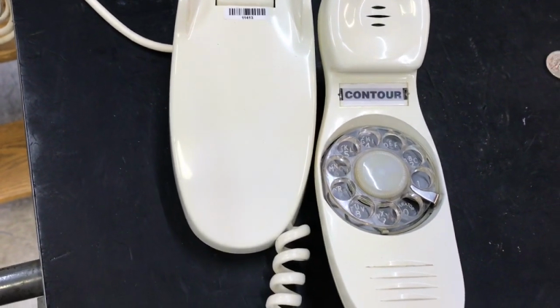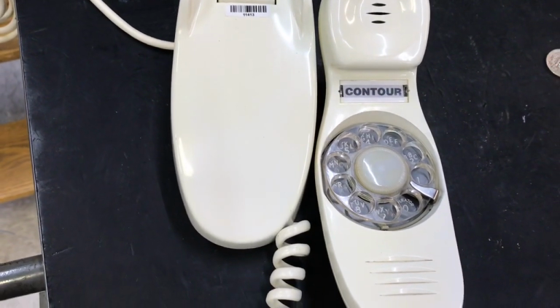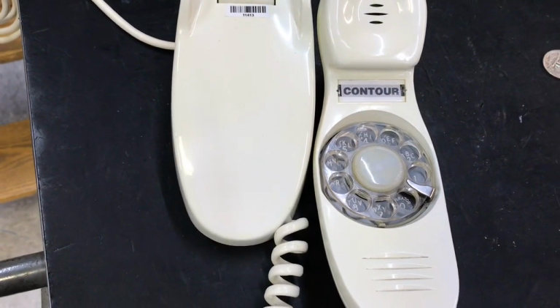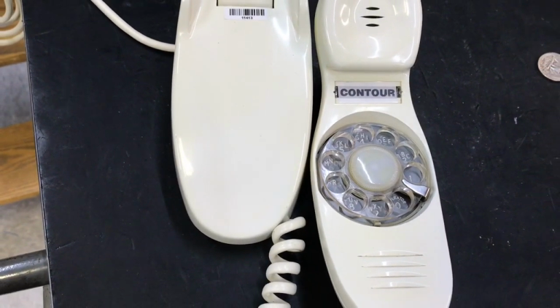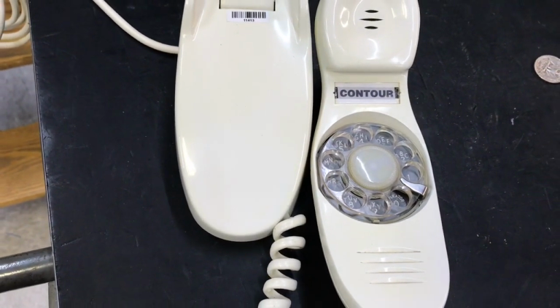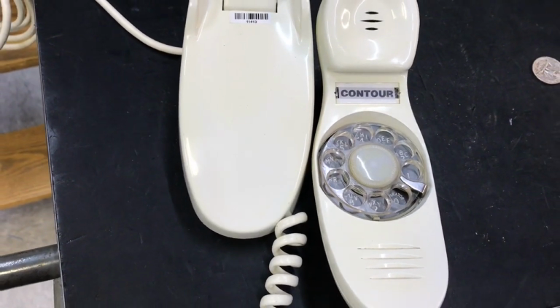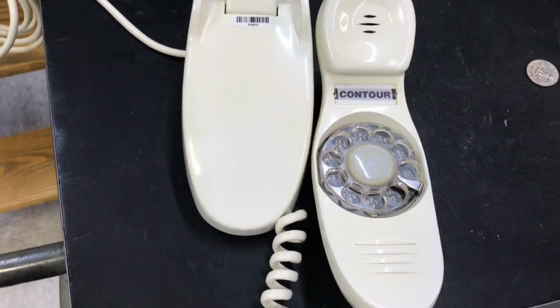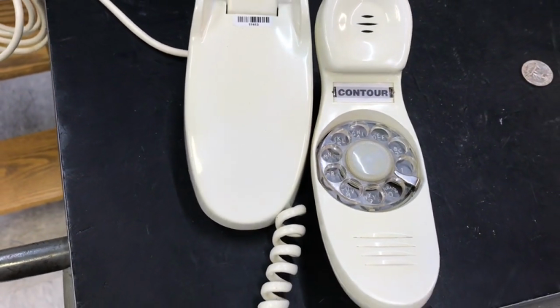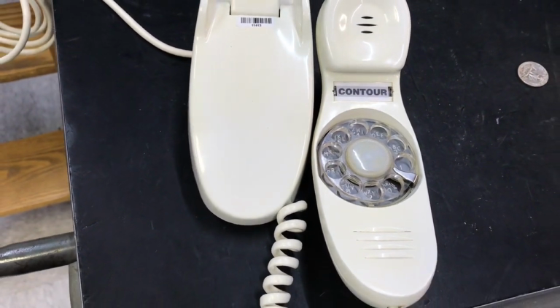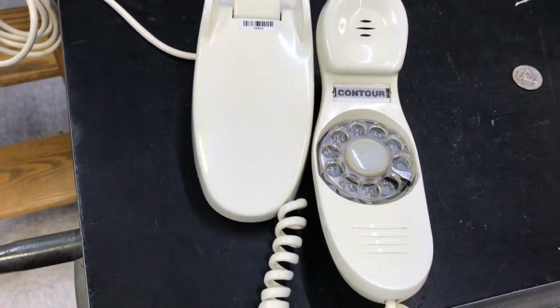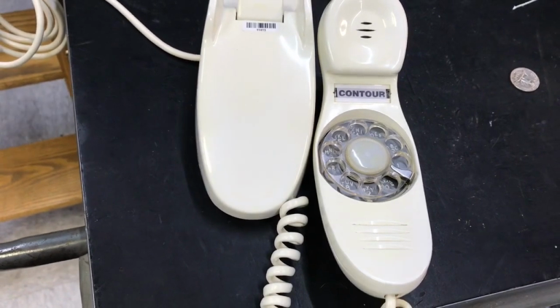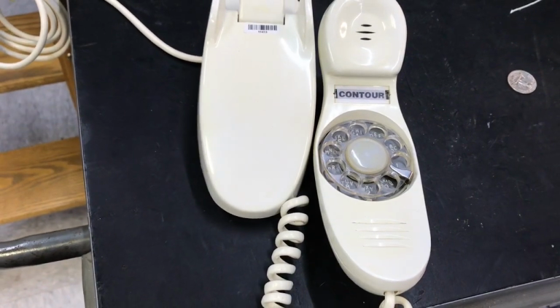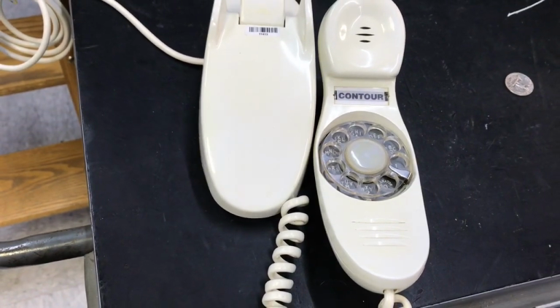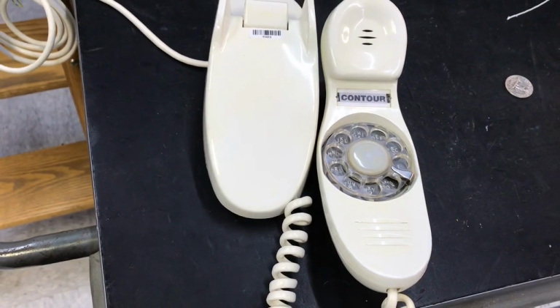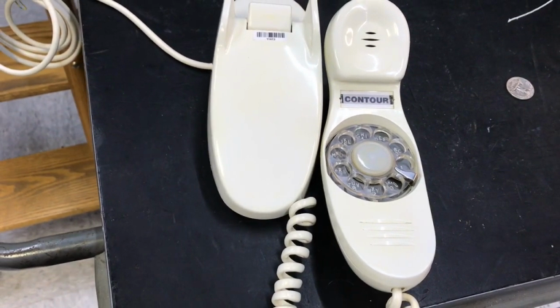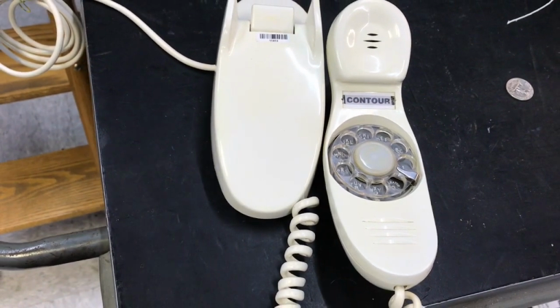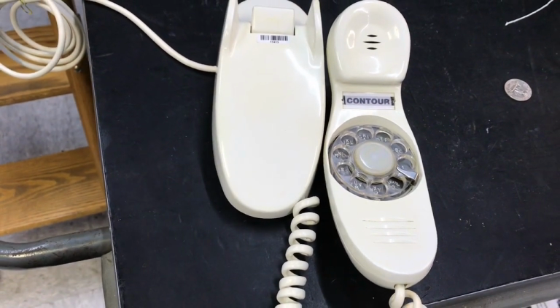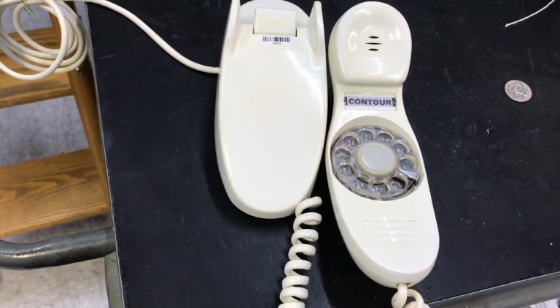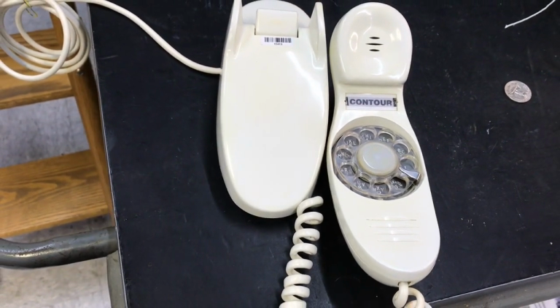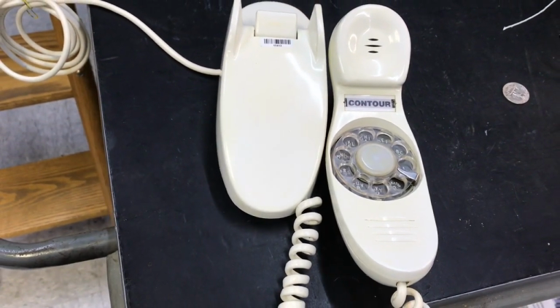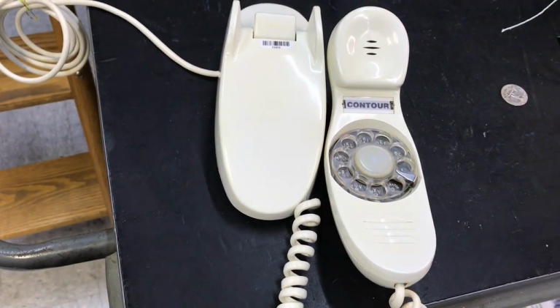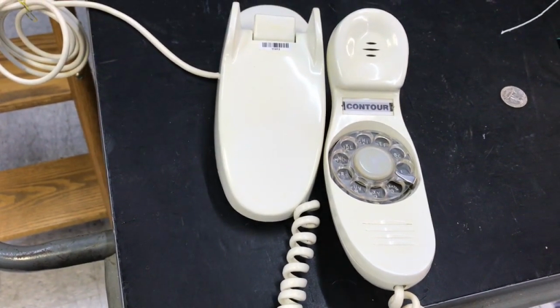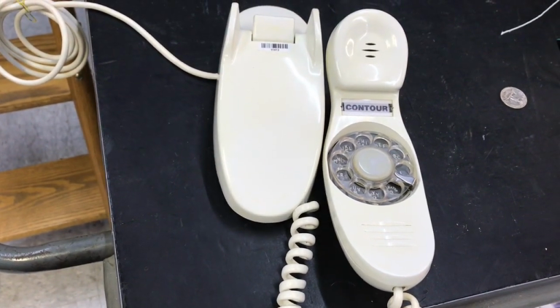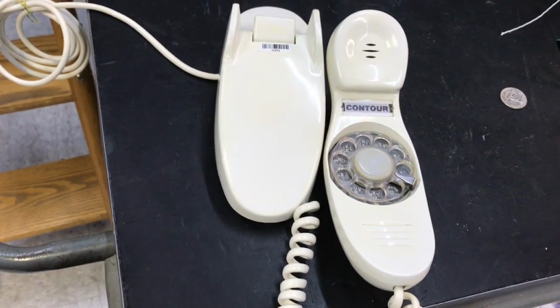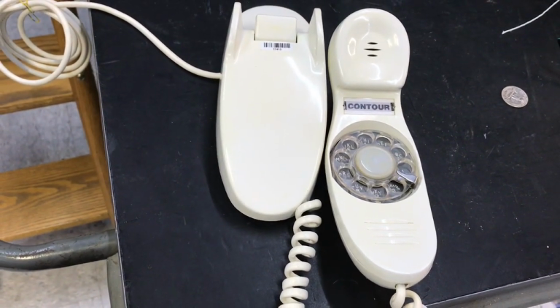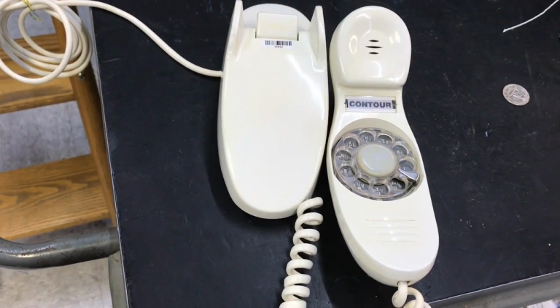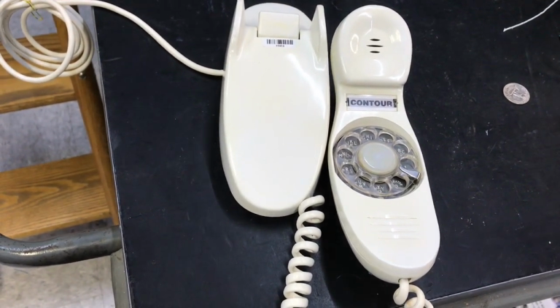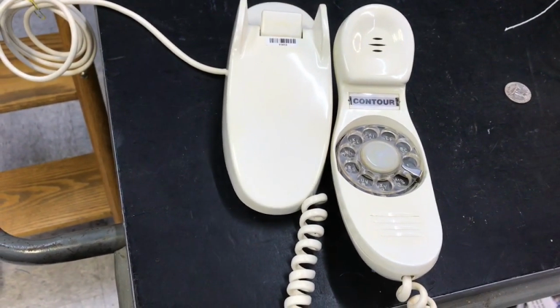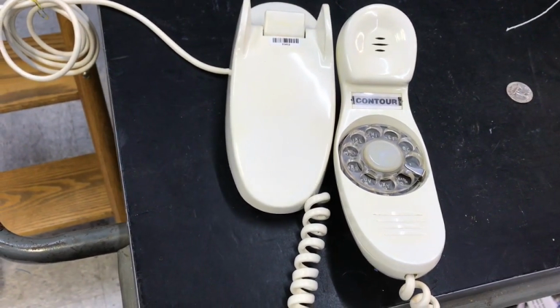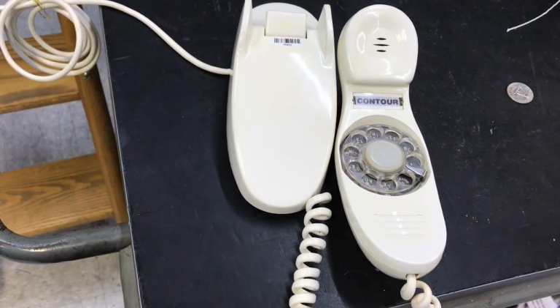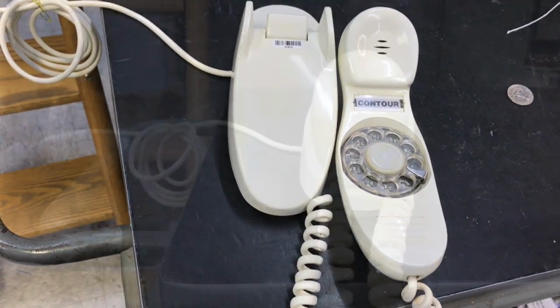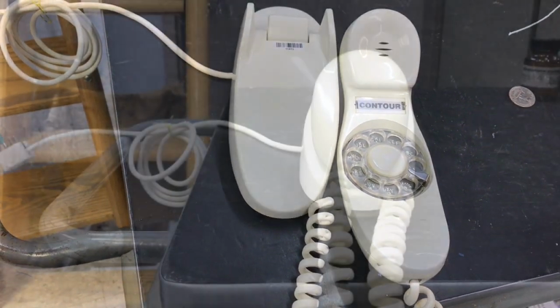I will hang this up and call it from a different line so you can hear what it sounds like.